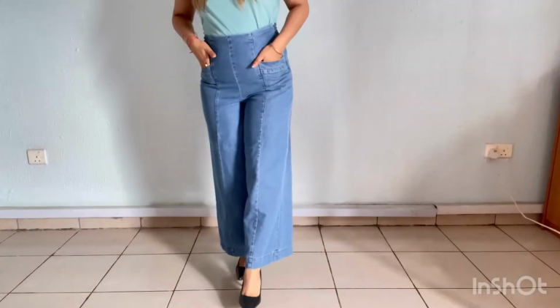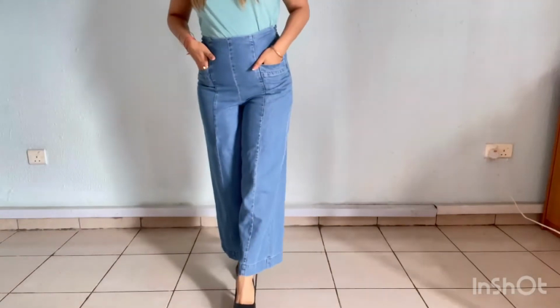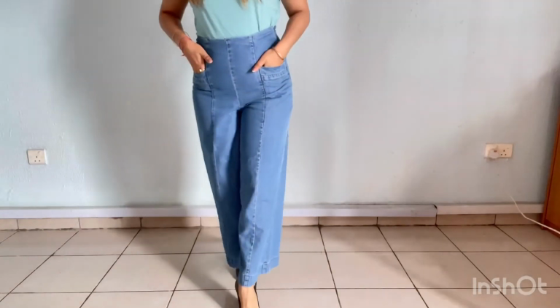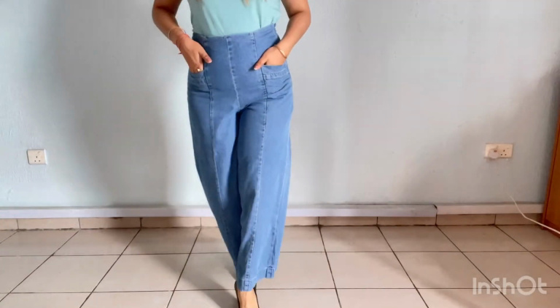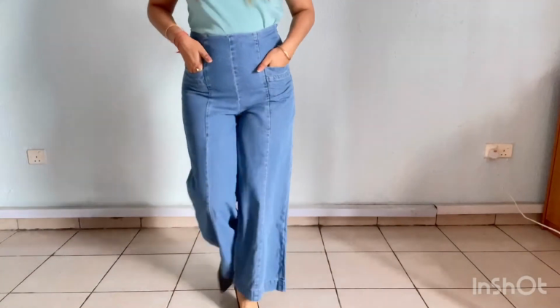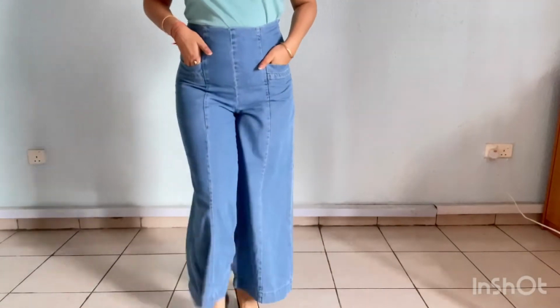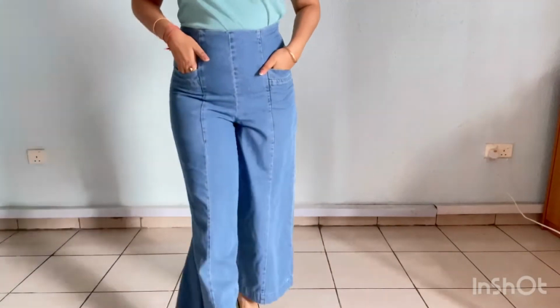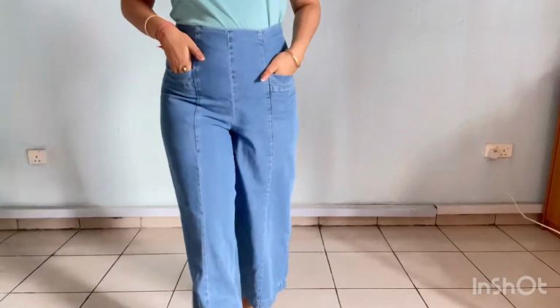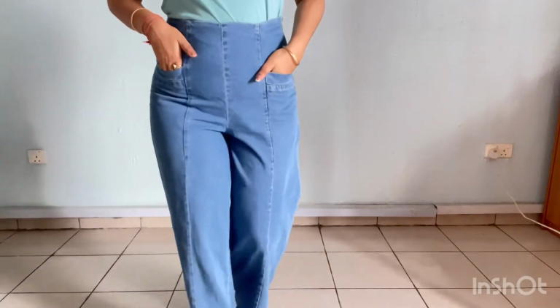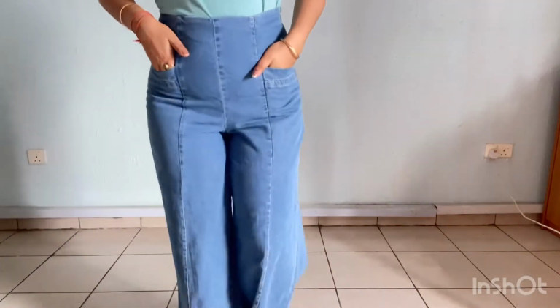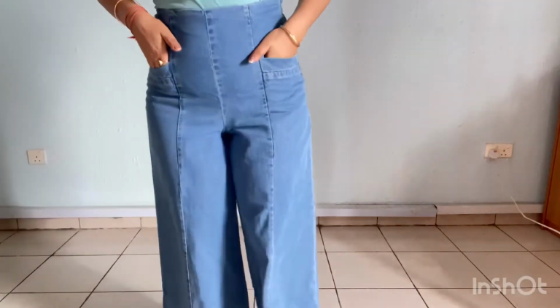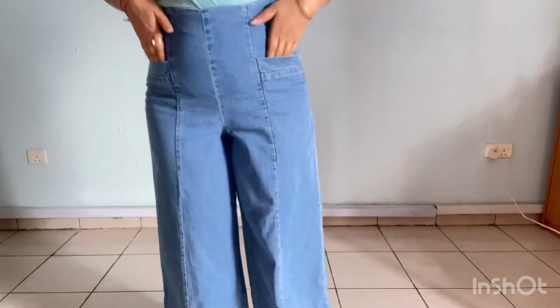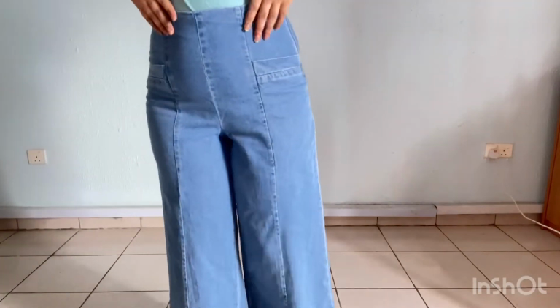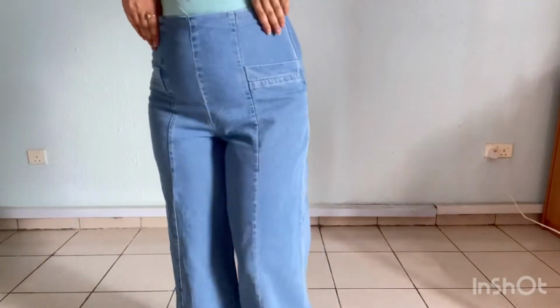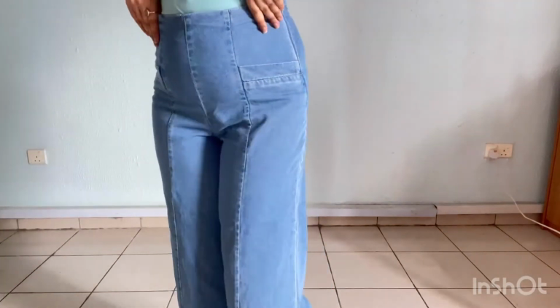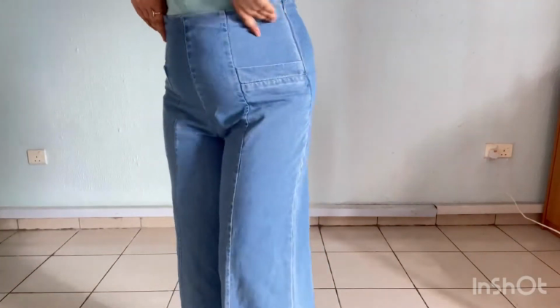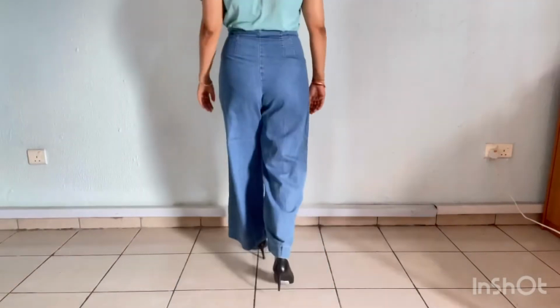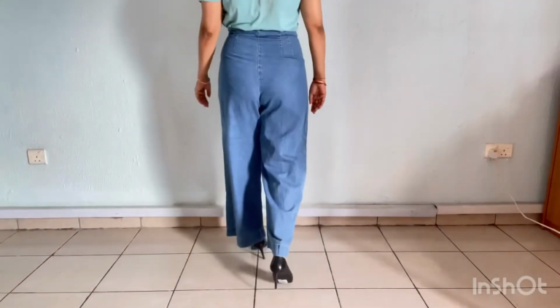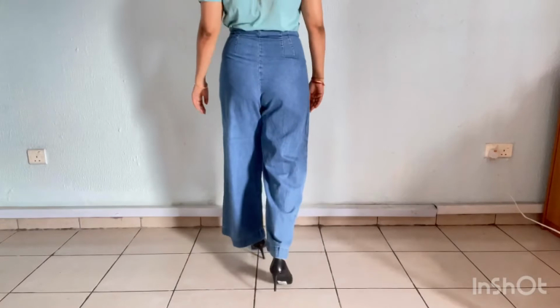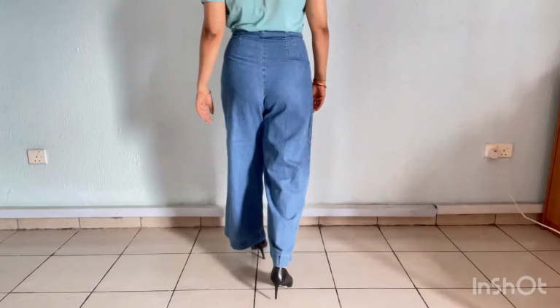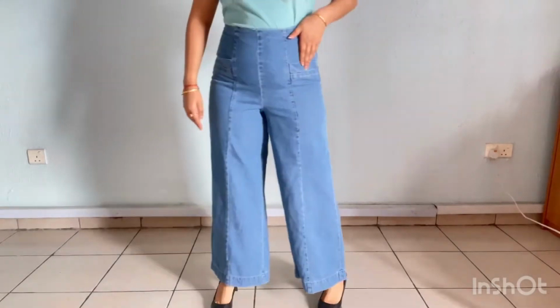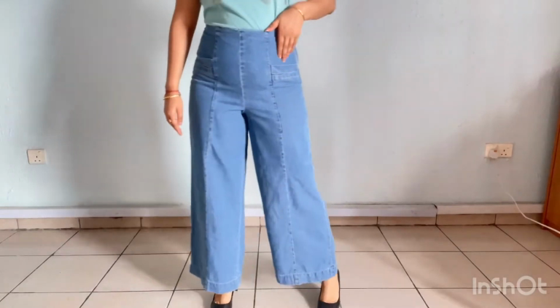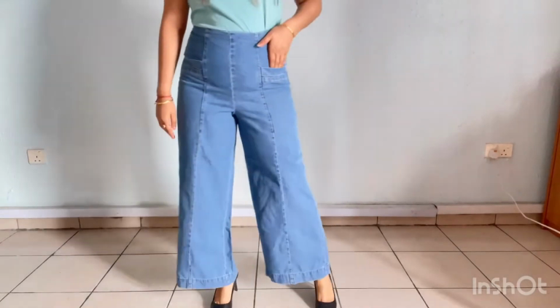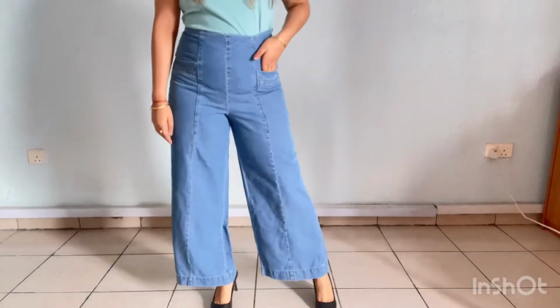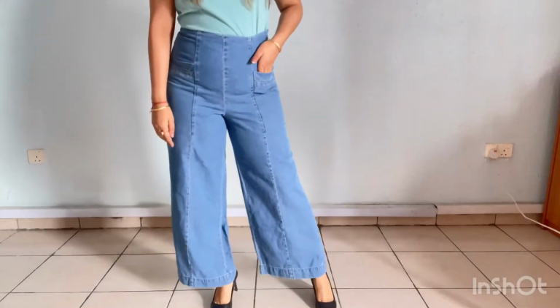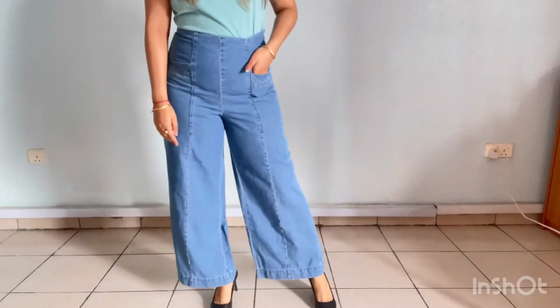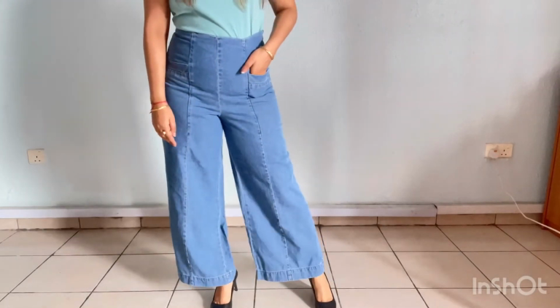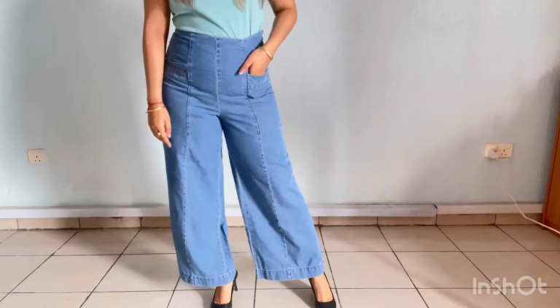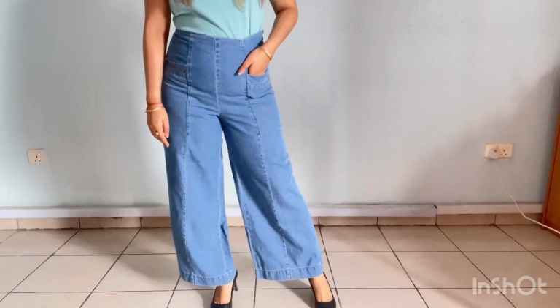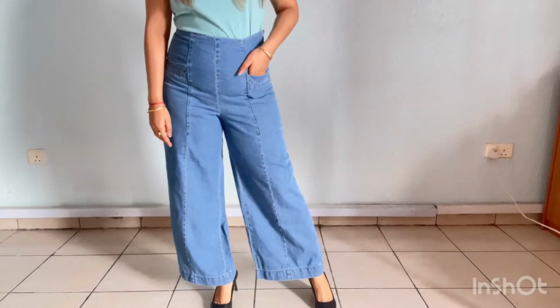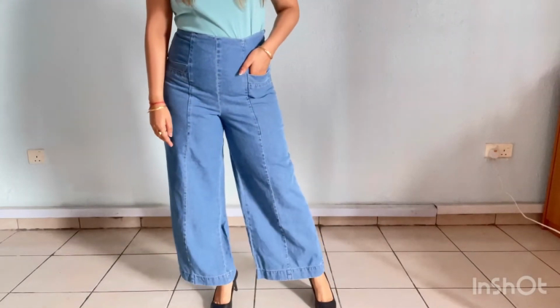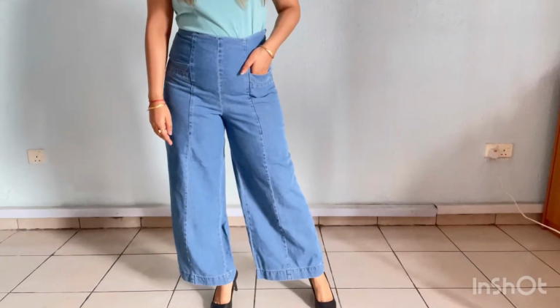So these jeans I bought from Global Republic. These are white leg jeans and they are very comfortable.